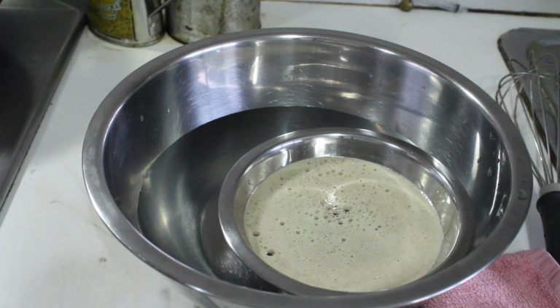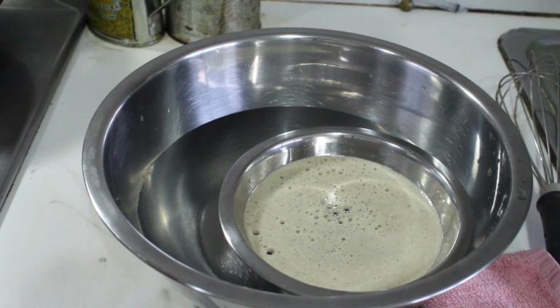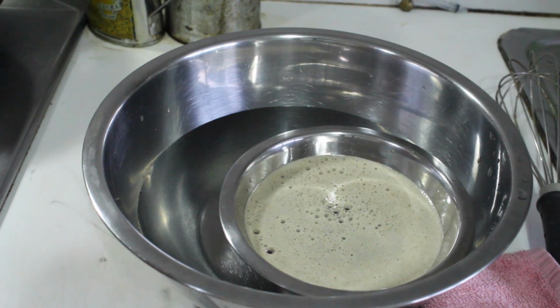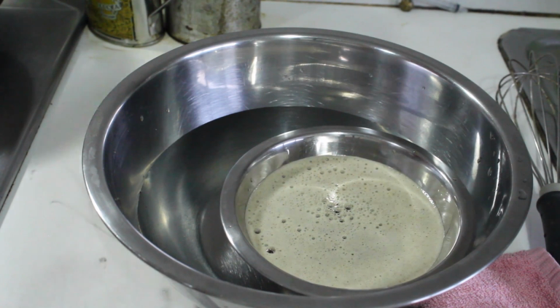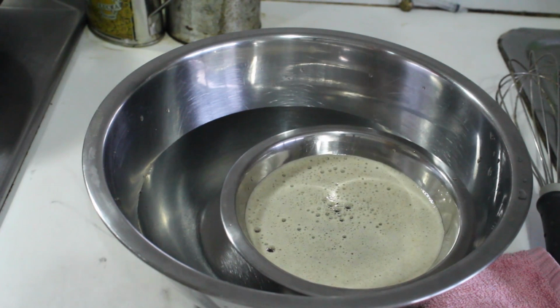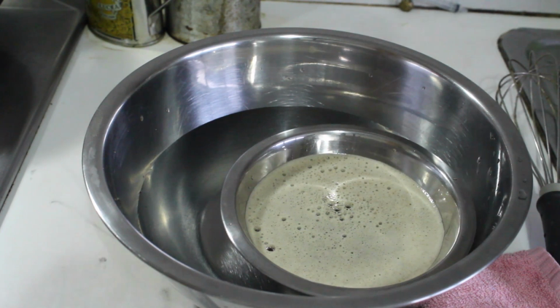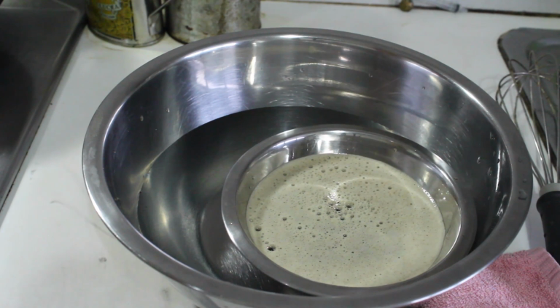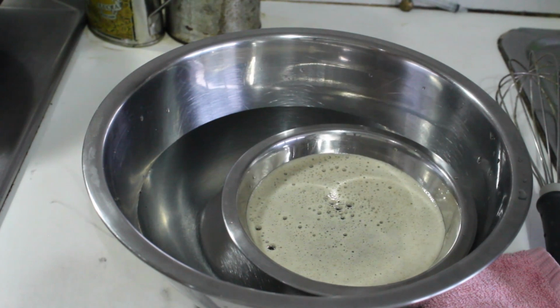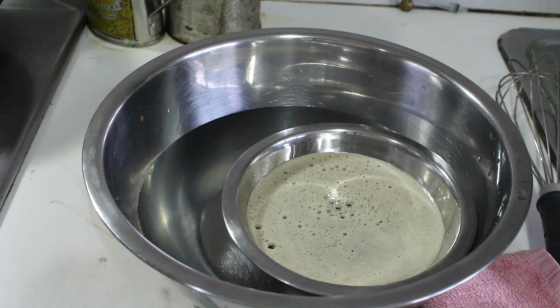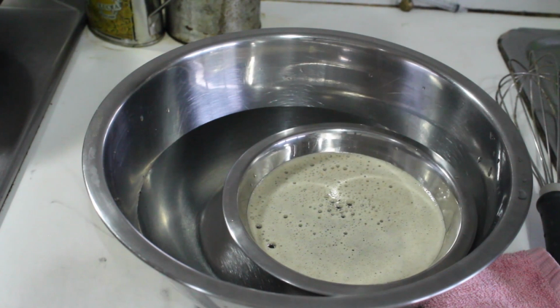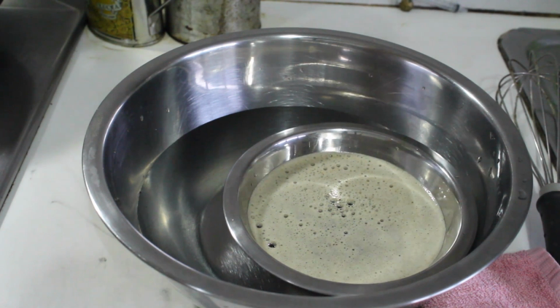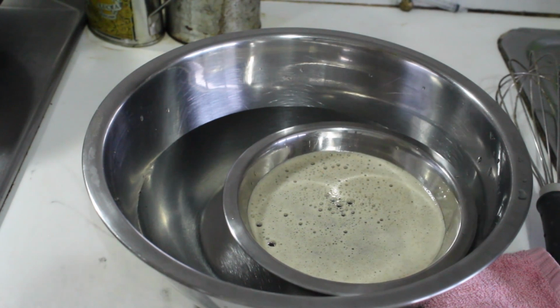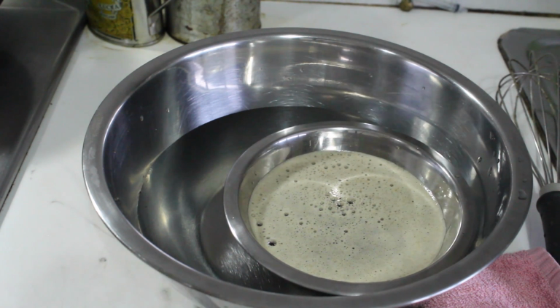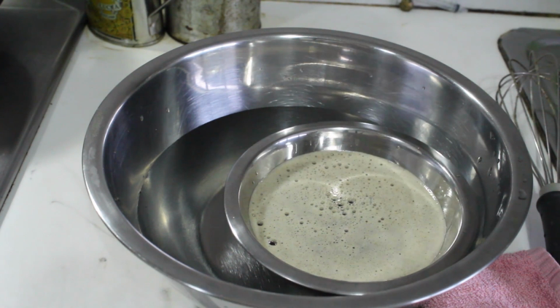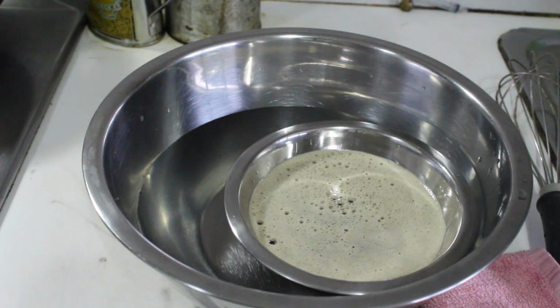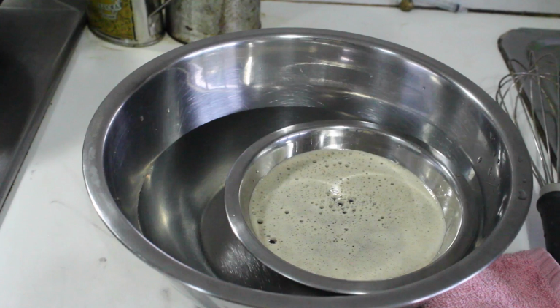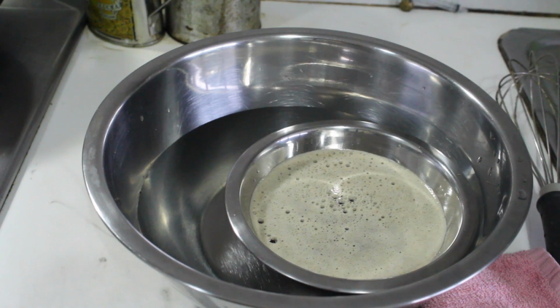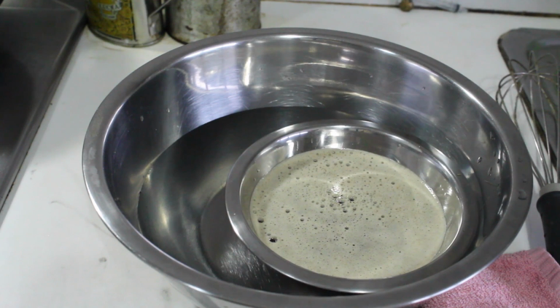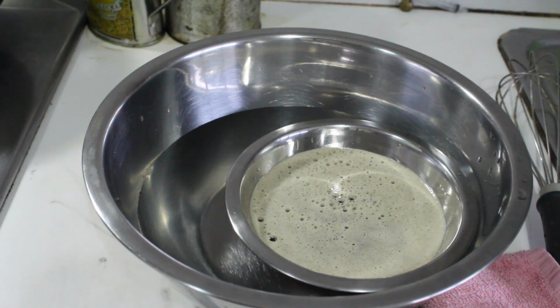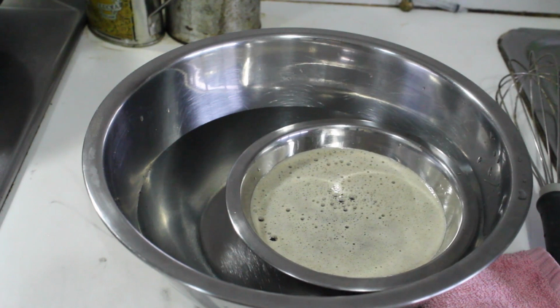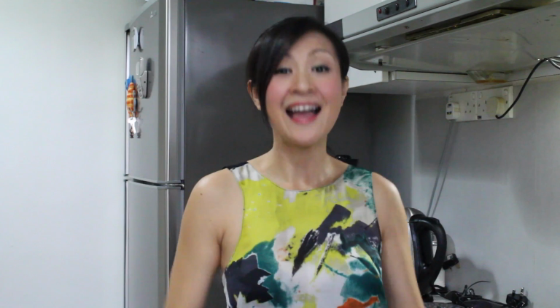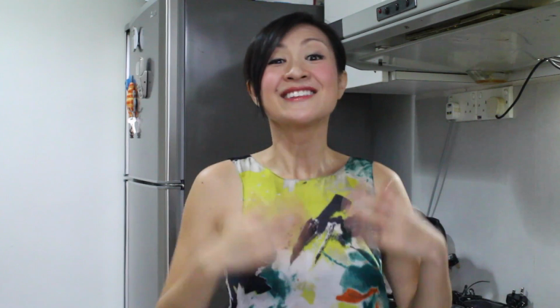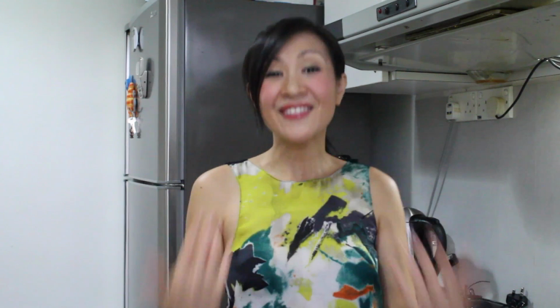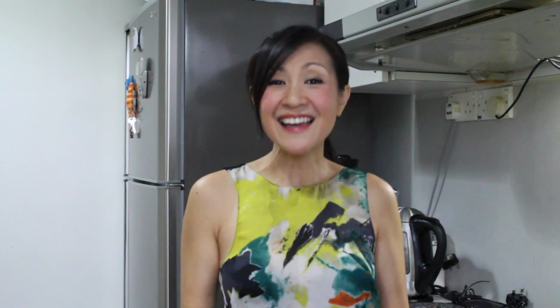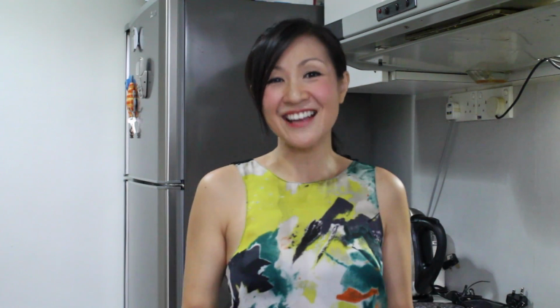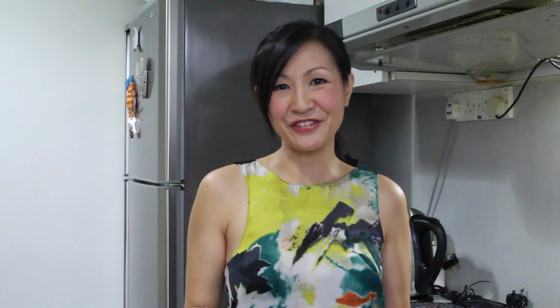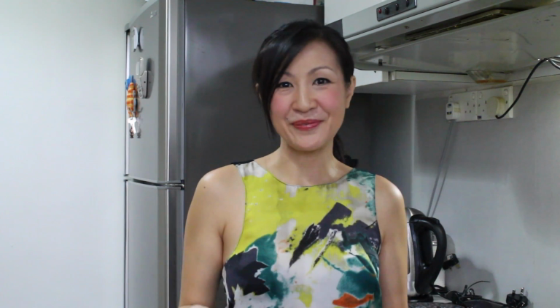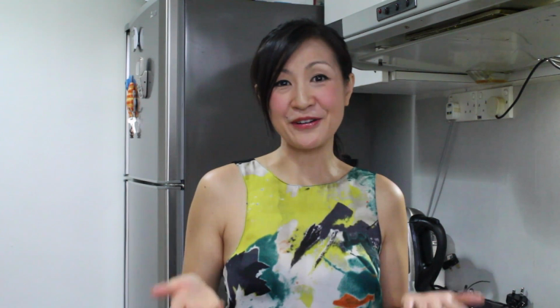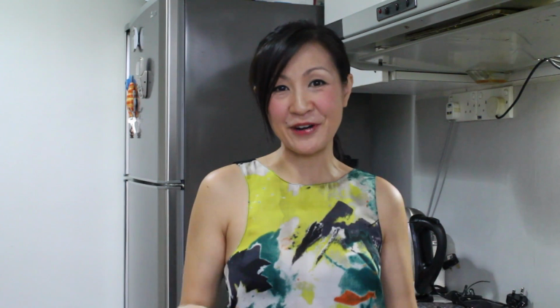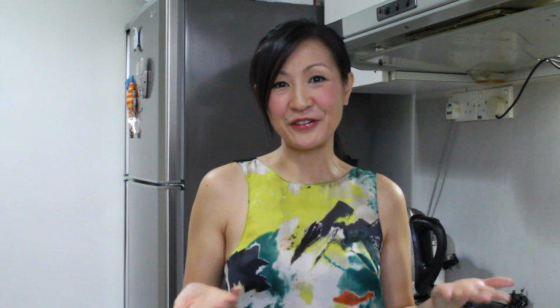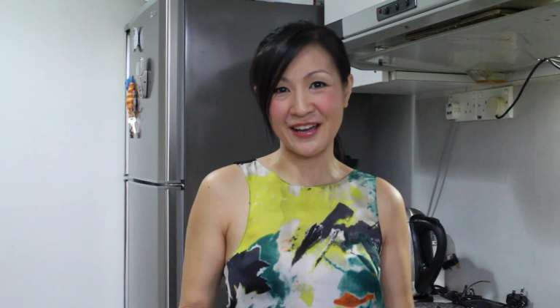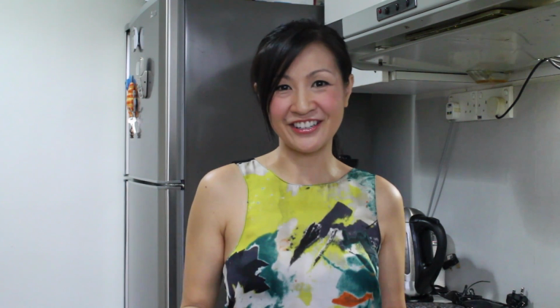Ta-da! This is liquid gold. That's how you make brown butter.